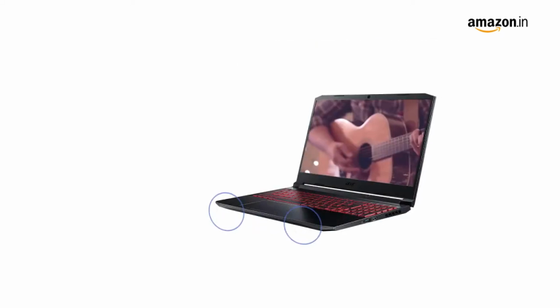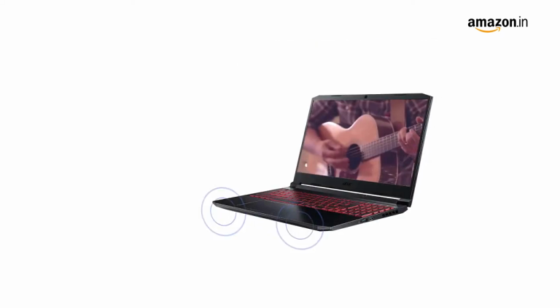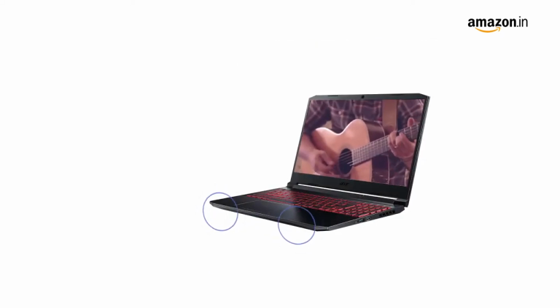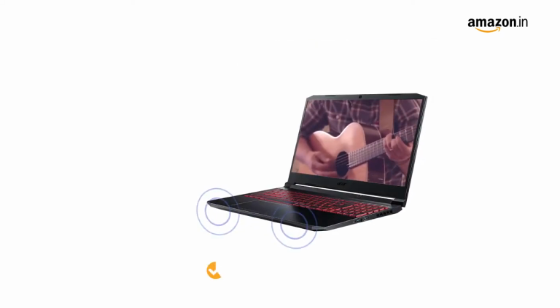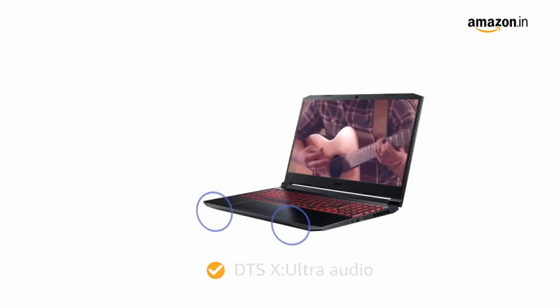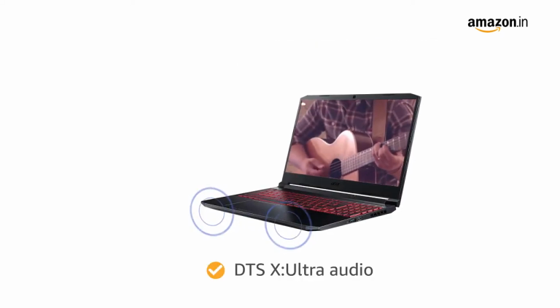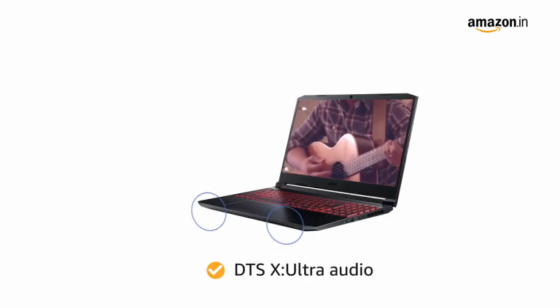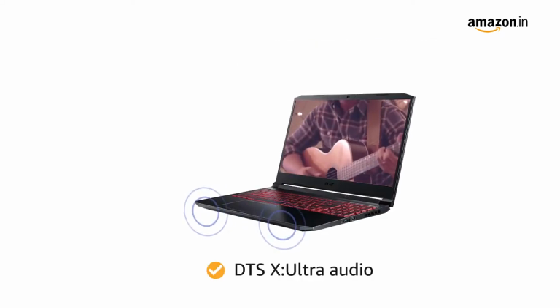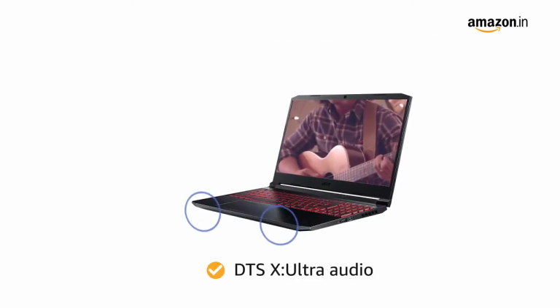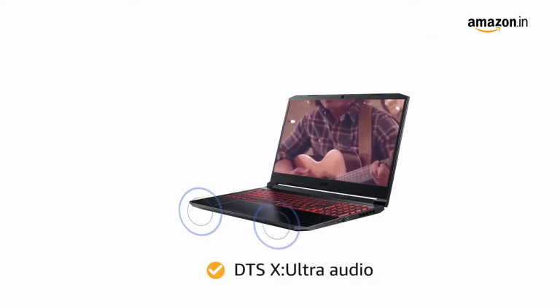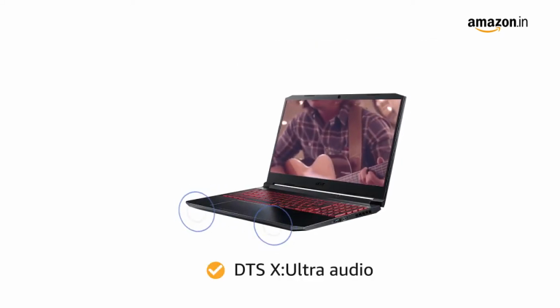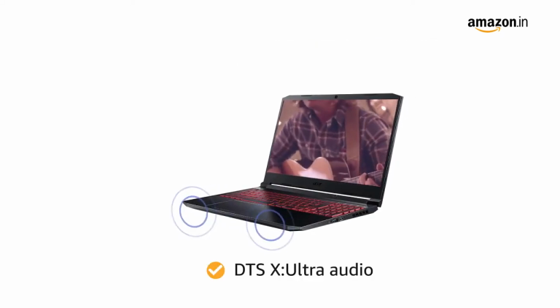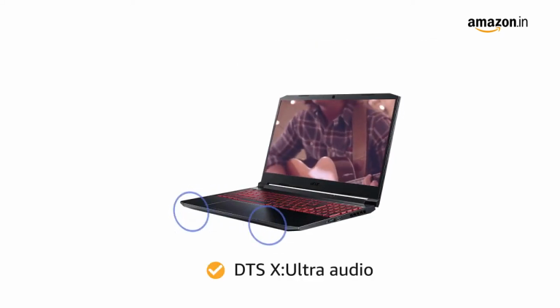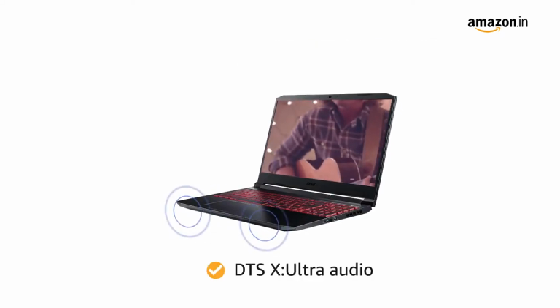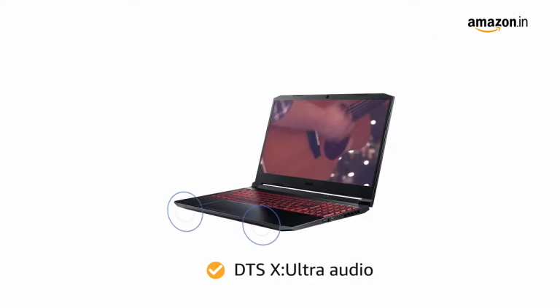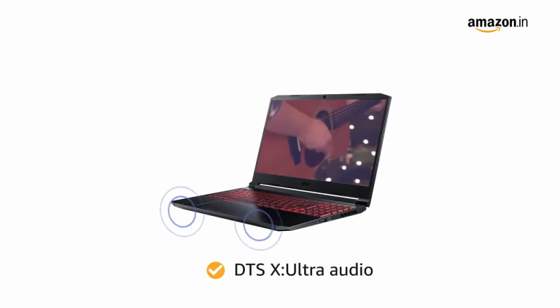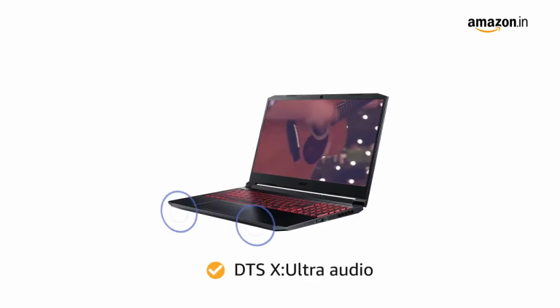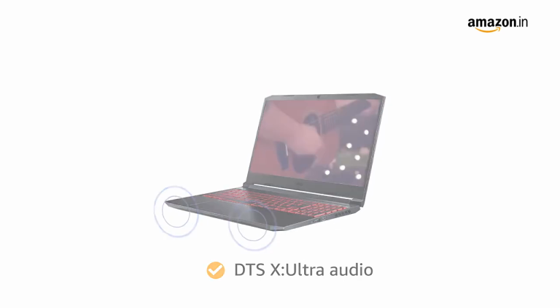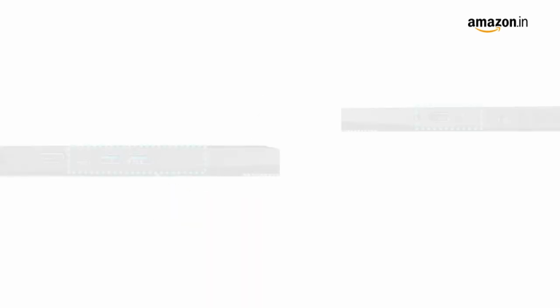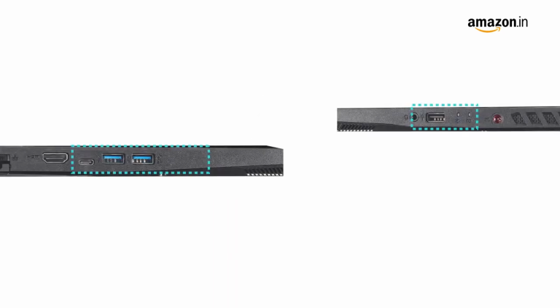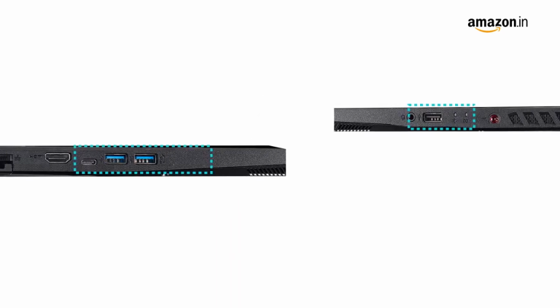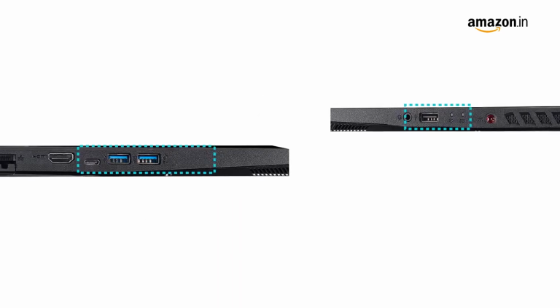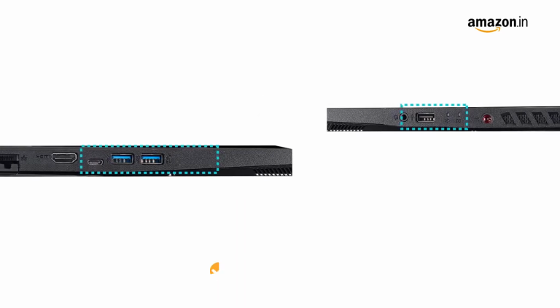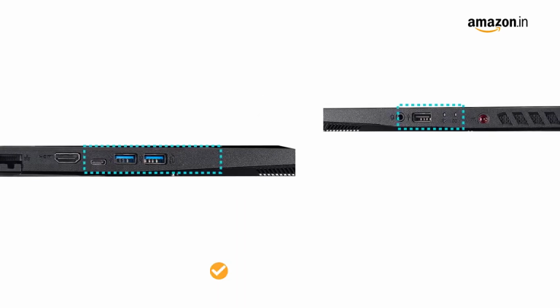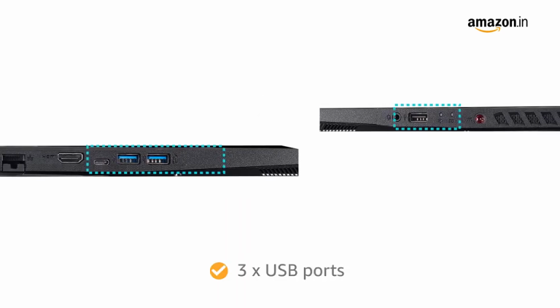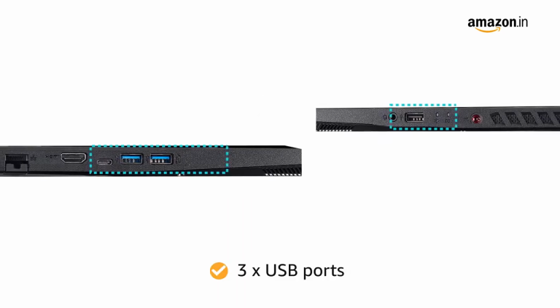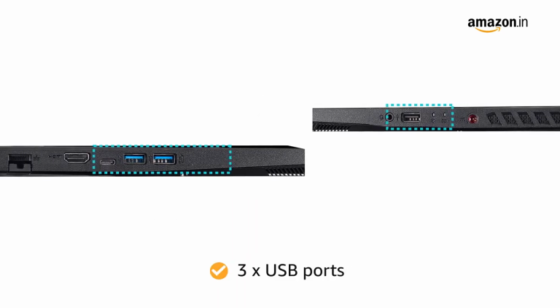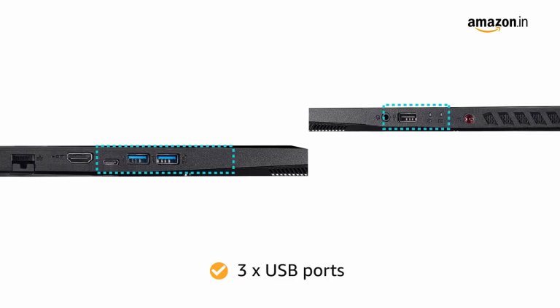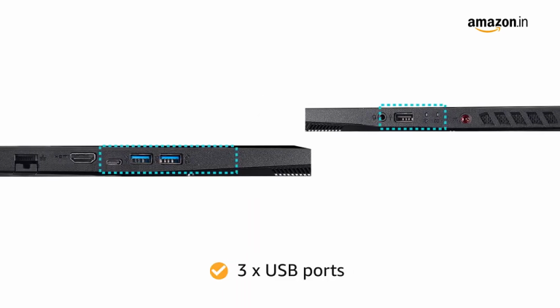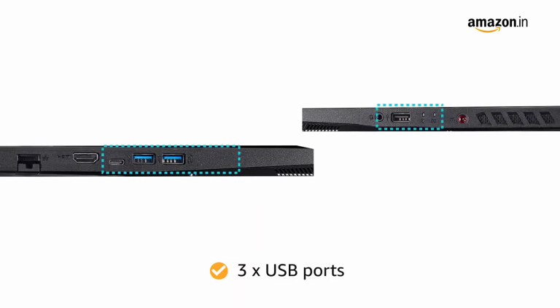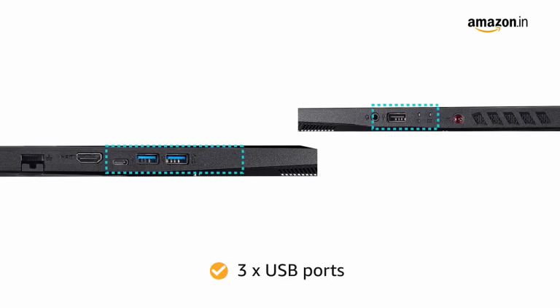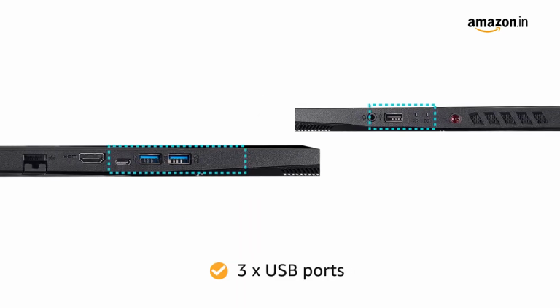The DTS-X Ultra Audio provides an immersive experience. The laptop comes with three USB ports for easy connectivity.